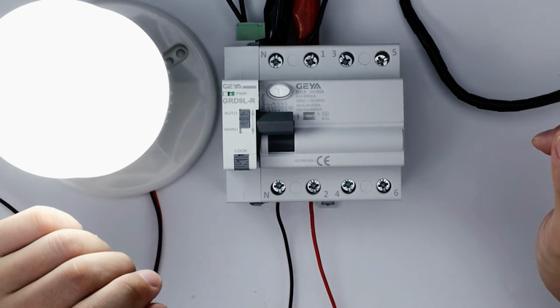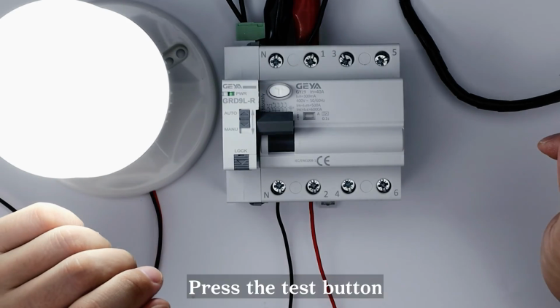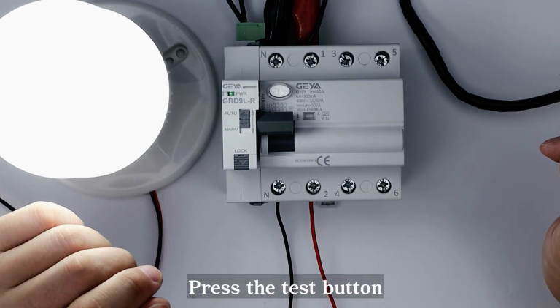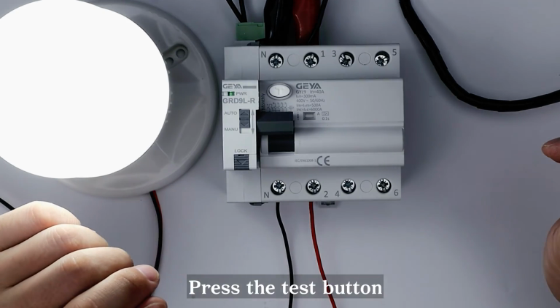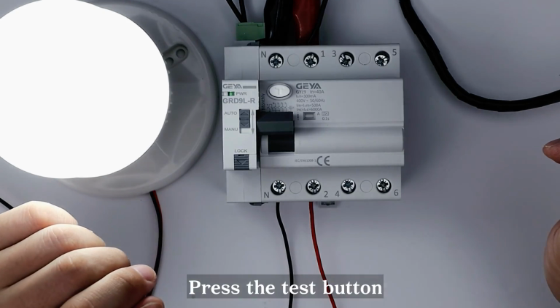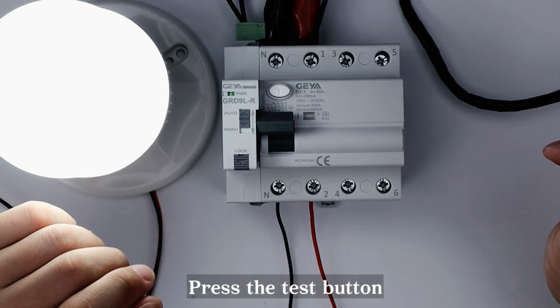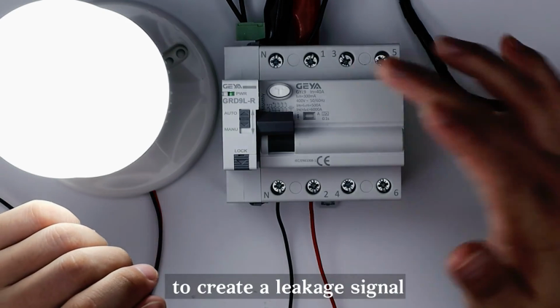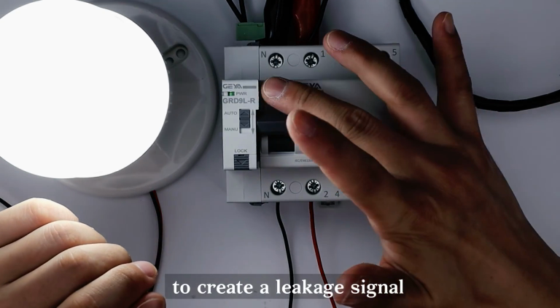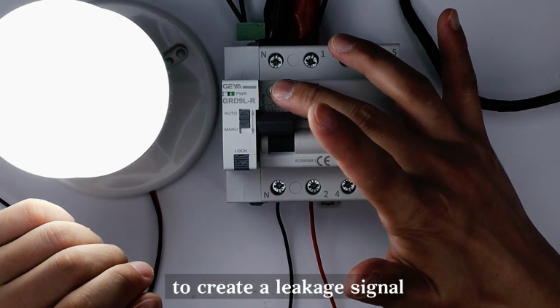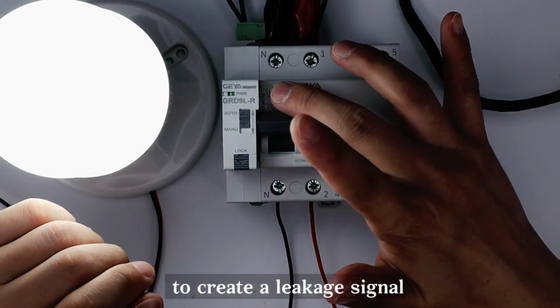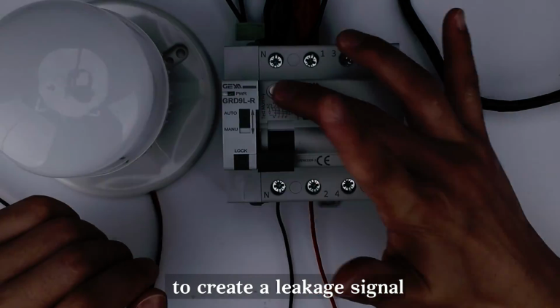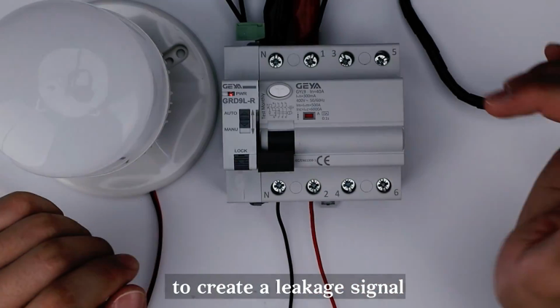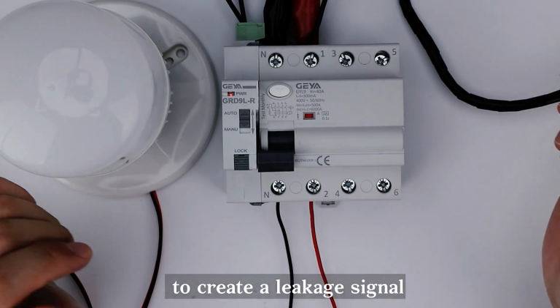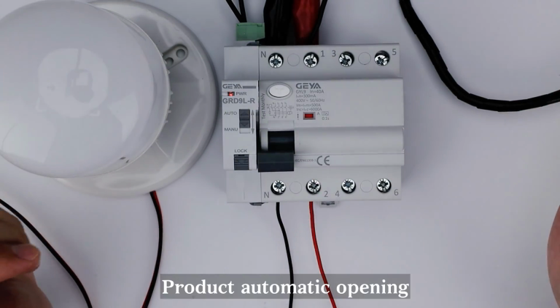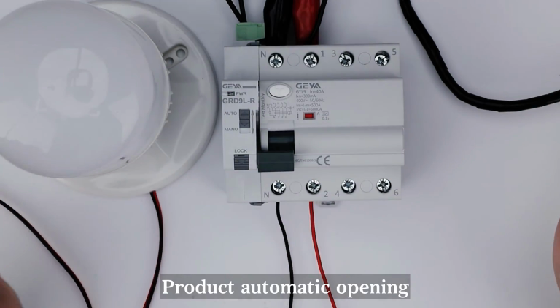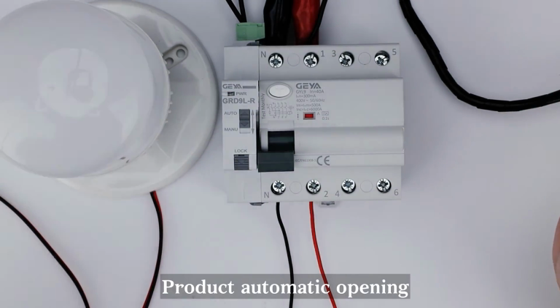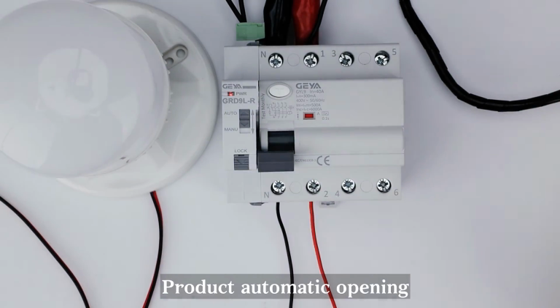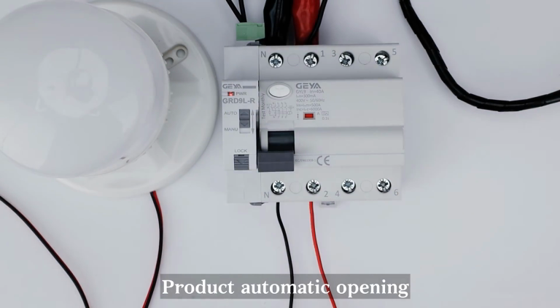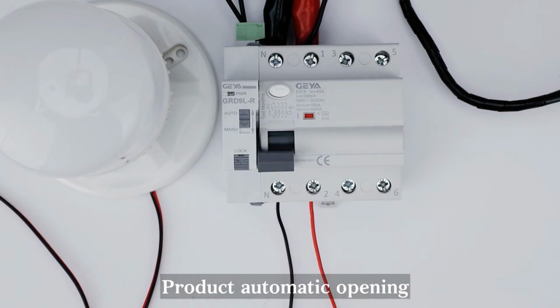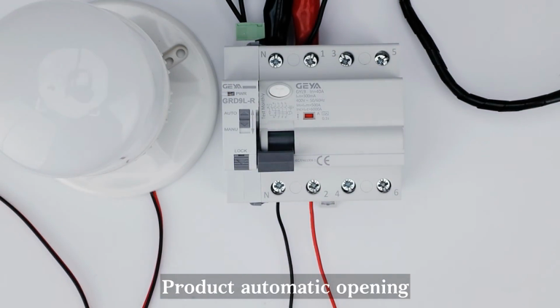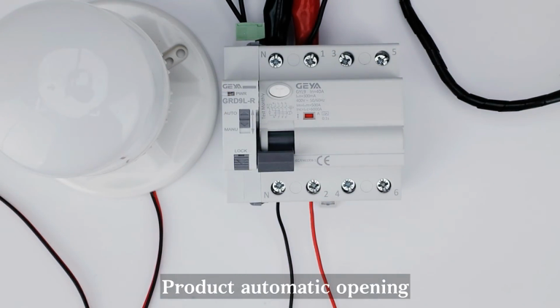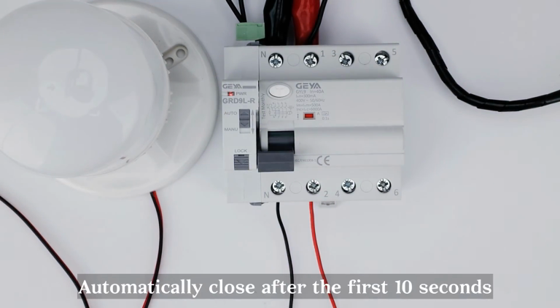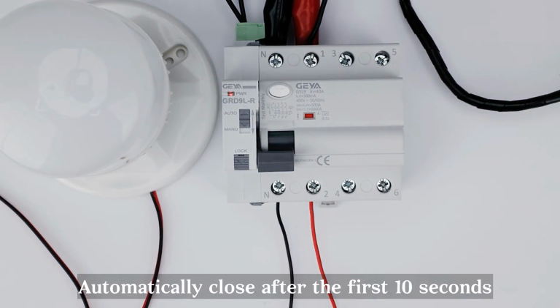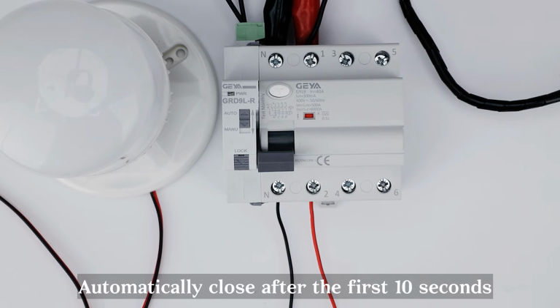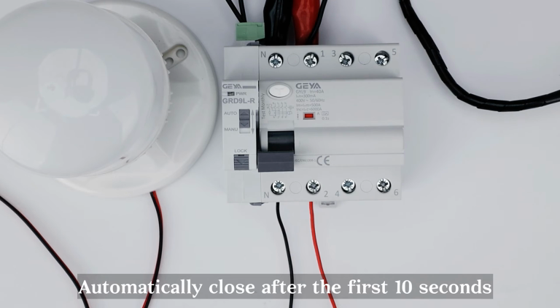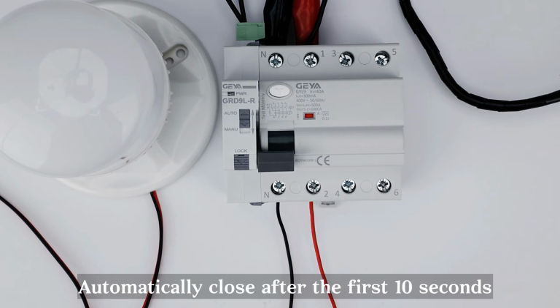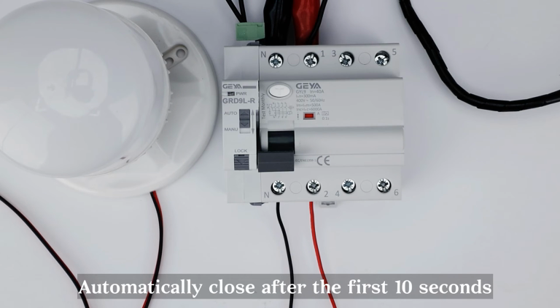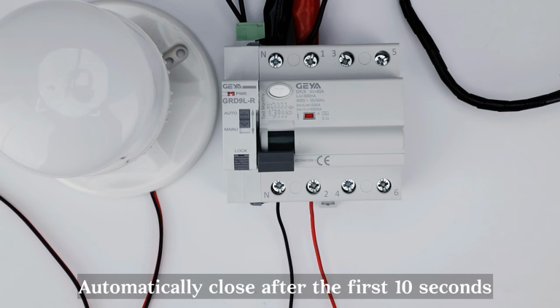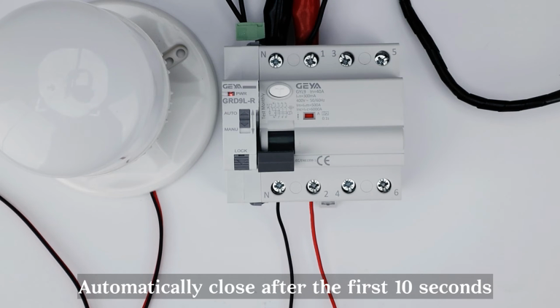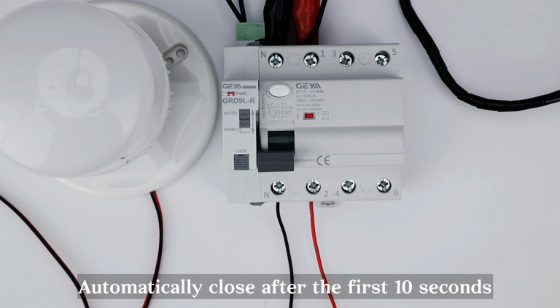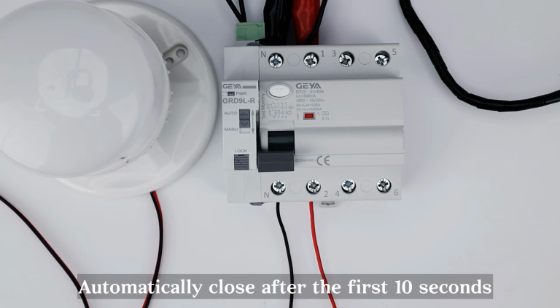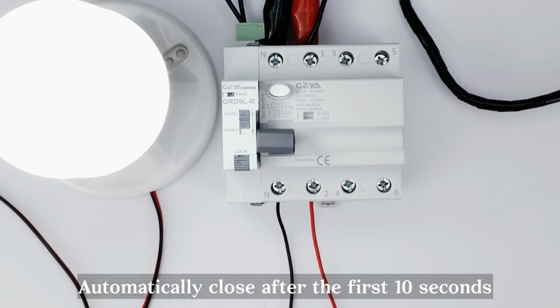Press the test button to create a leakage signal. The product automatically opens, then automatically closes after the first 10 seconds.